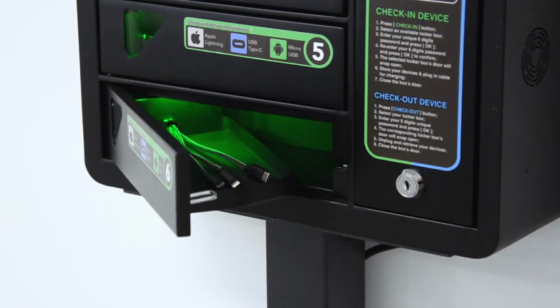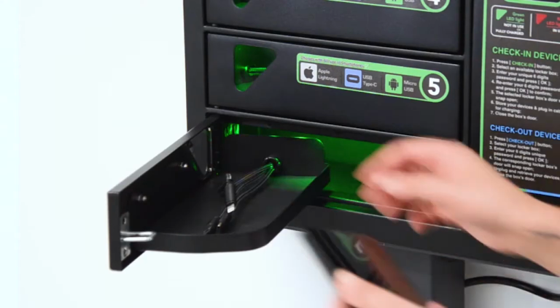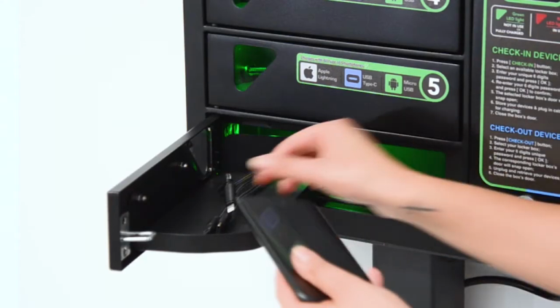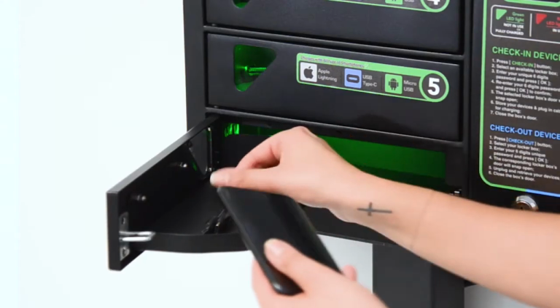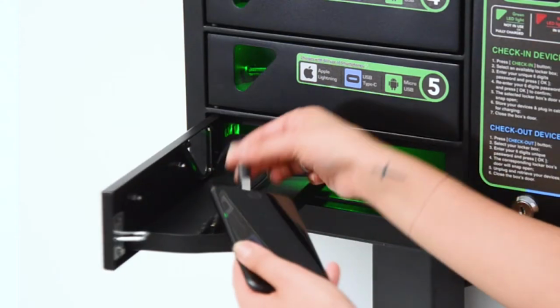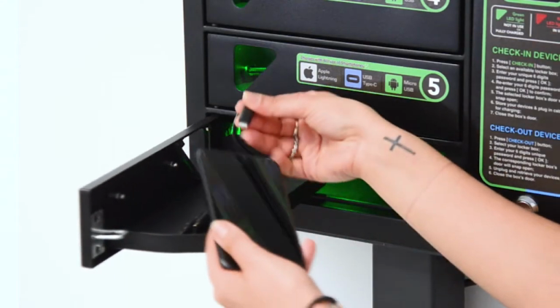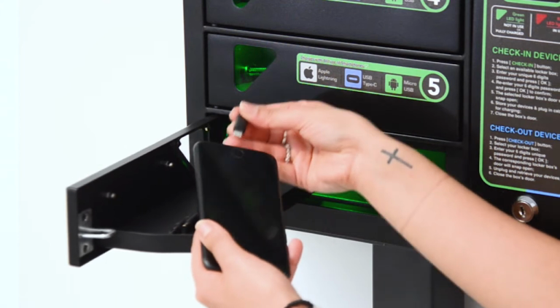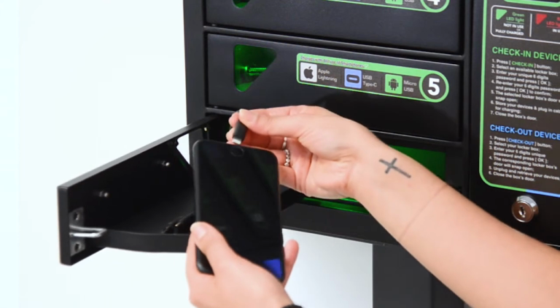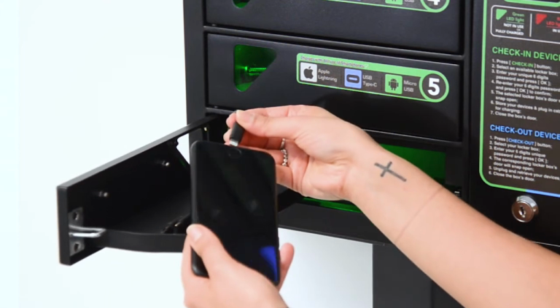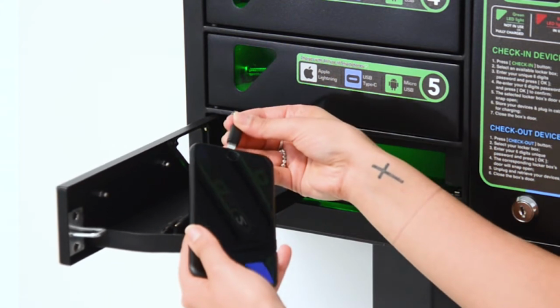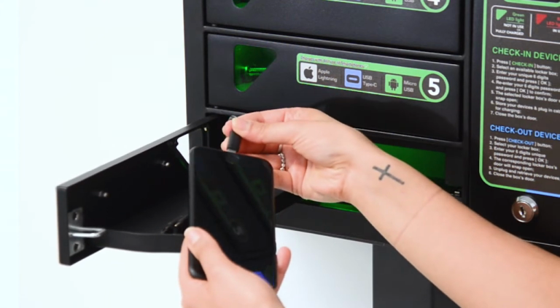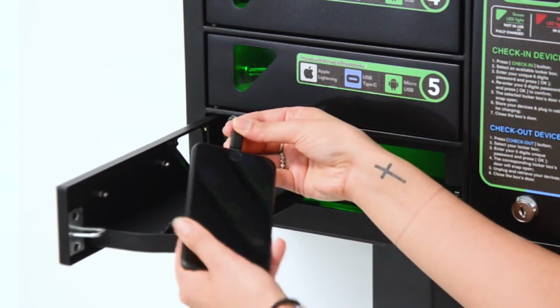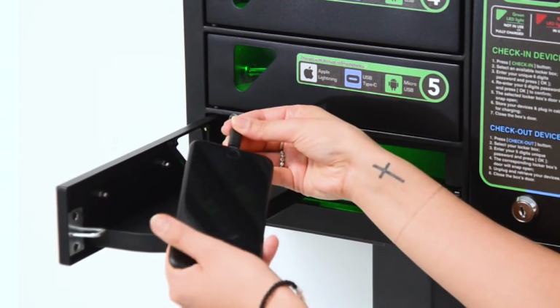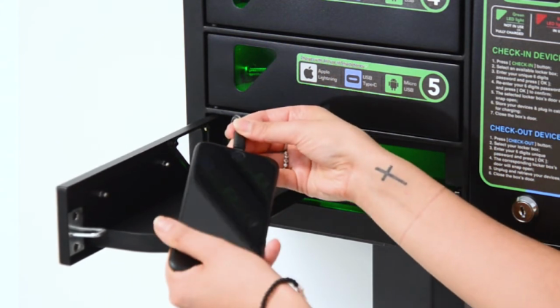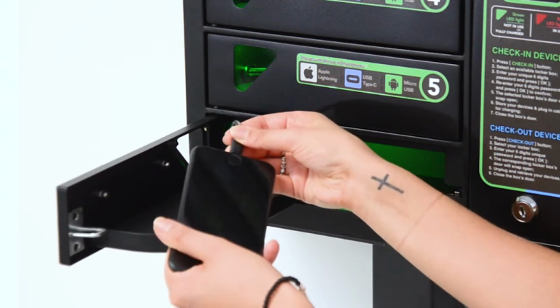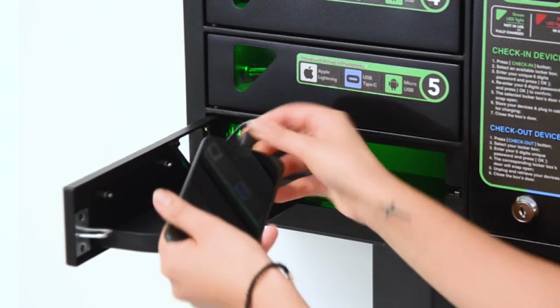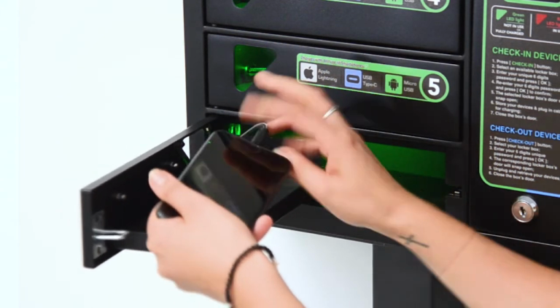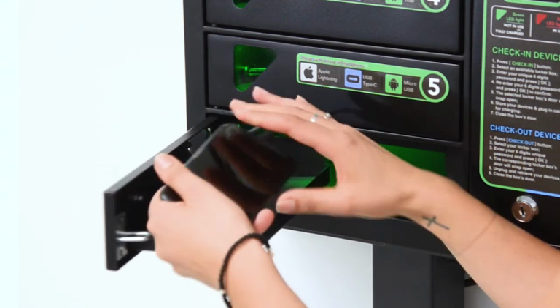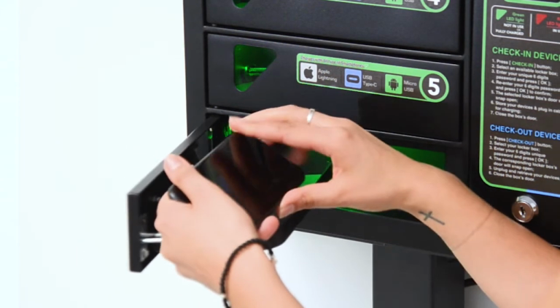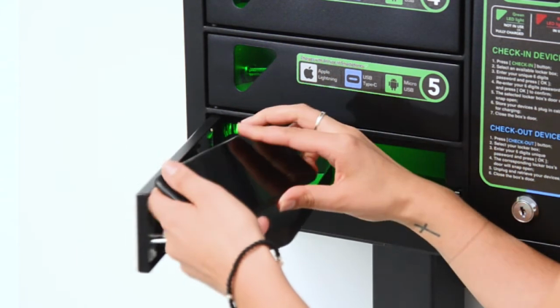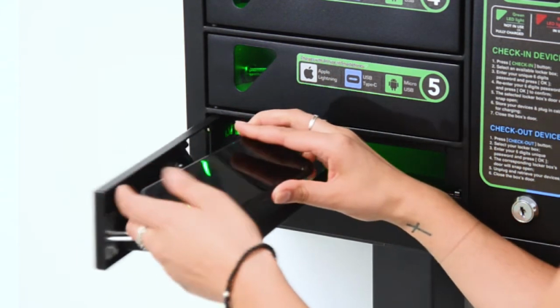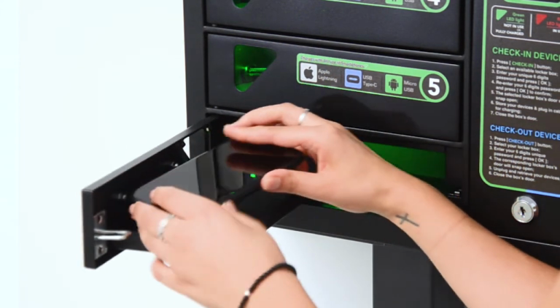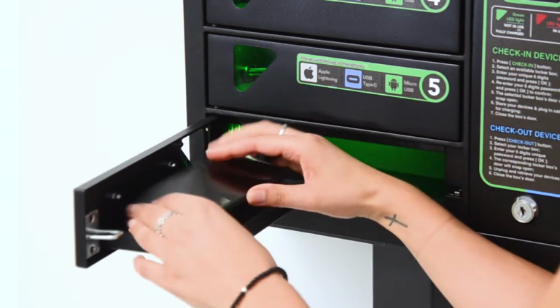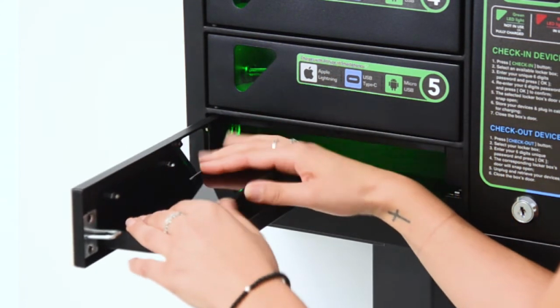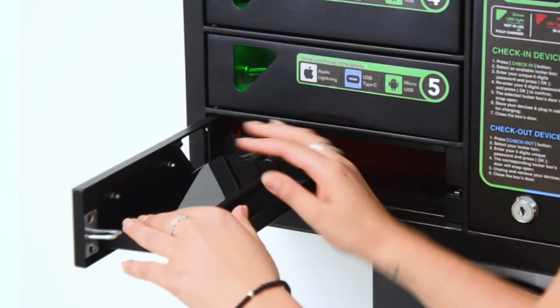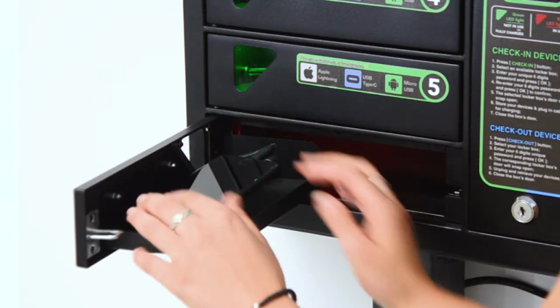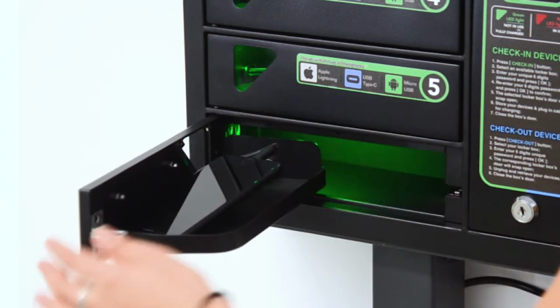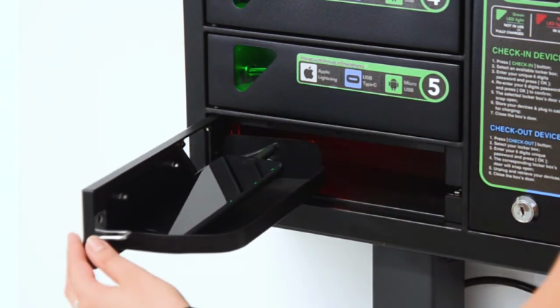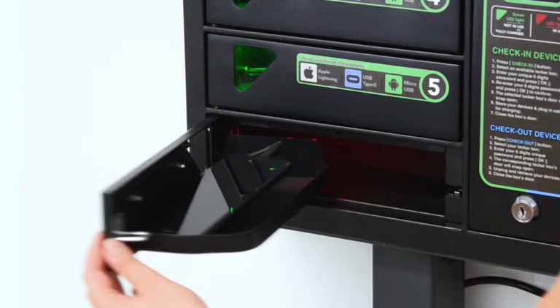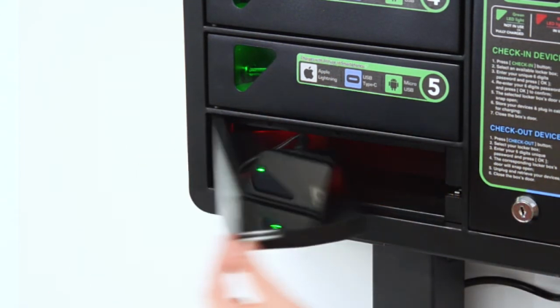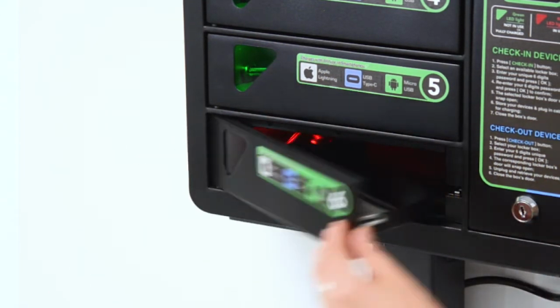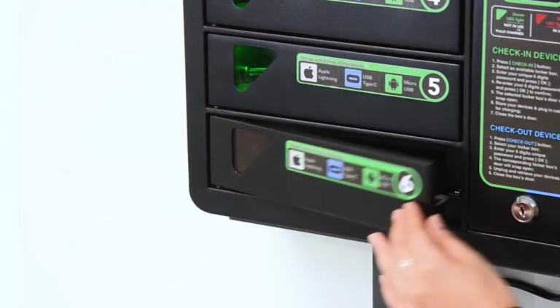The locker door will snap open. Now just plug in your phone, shut the door and walk away. Your phone is securely locked away while it's being charged.